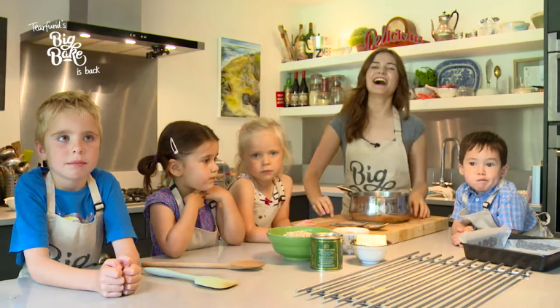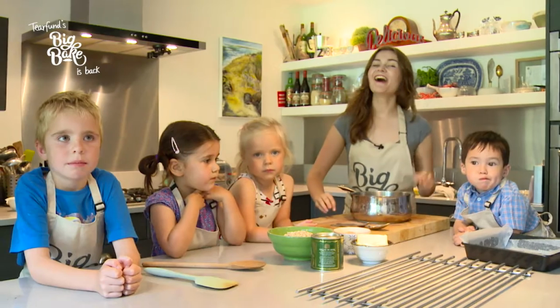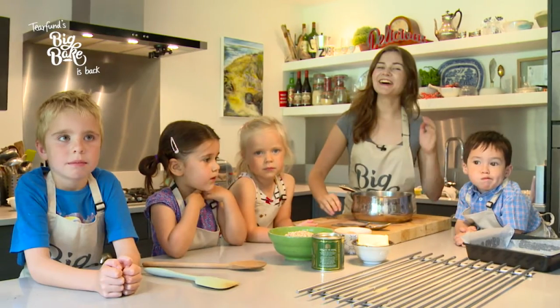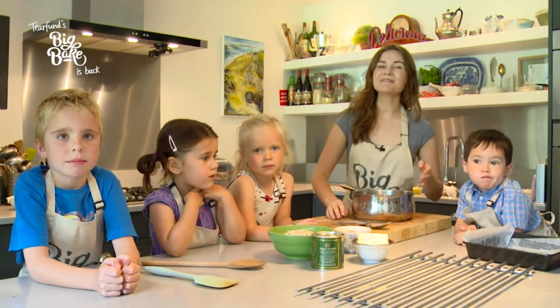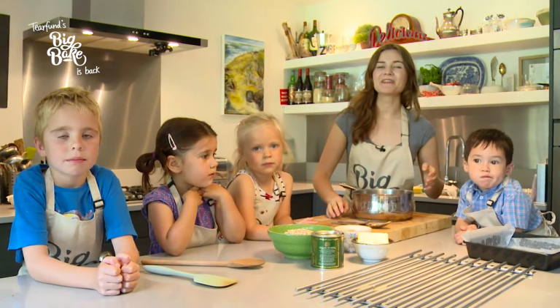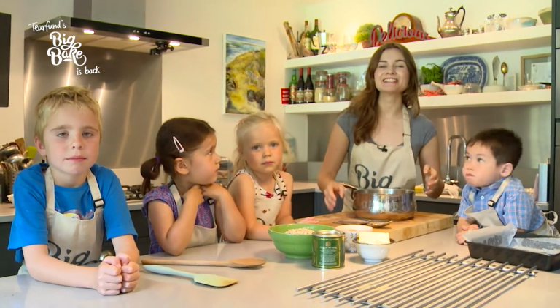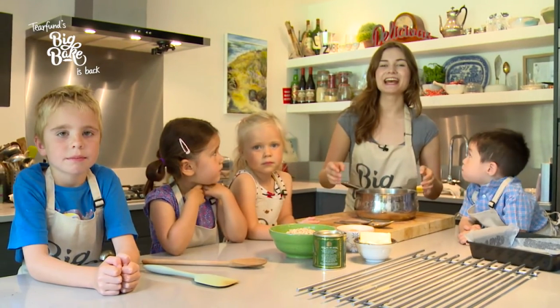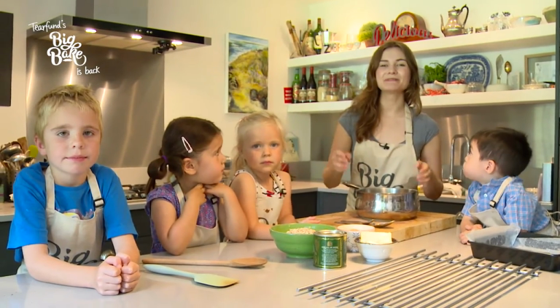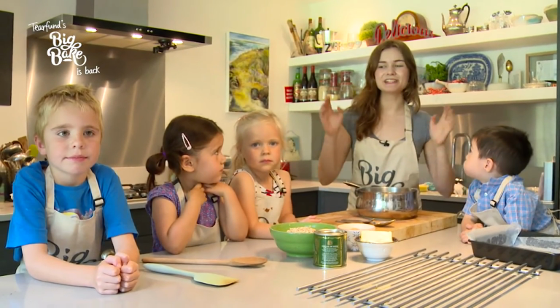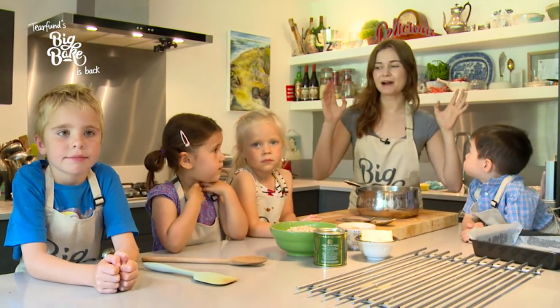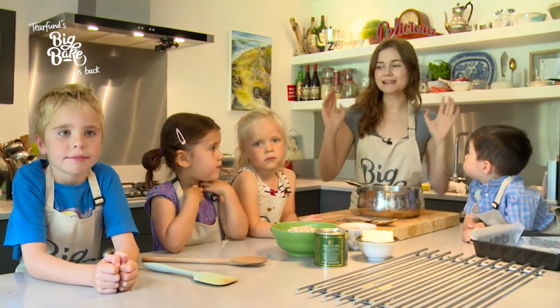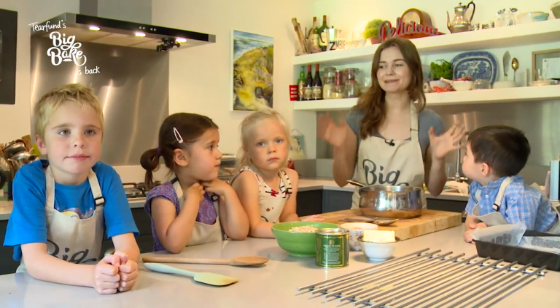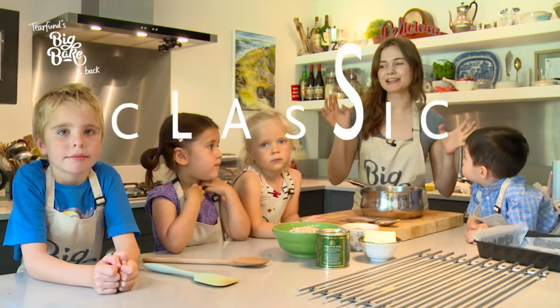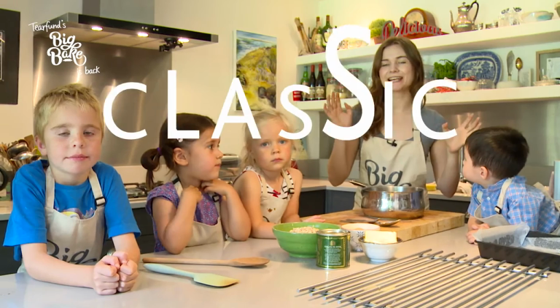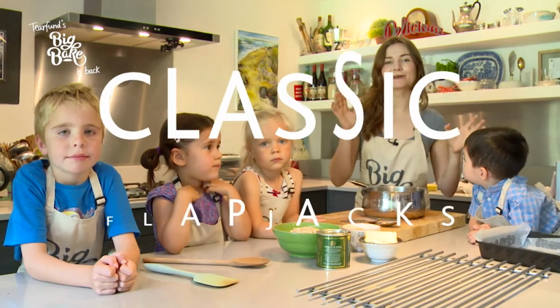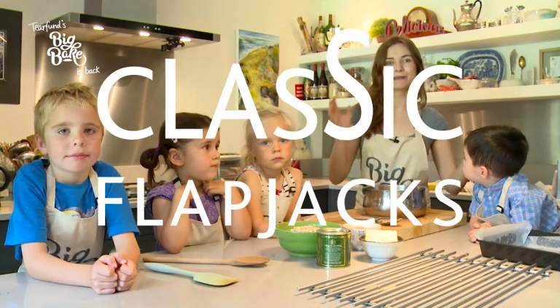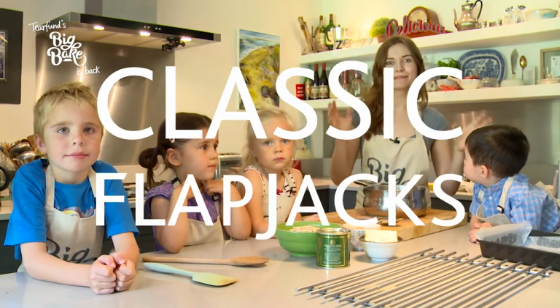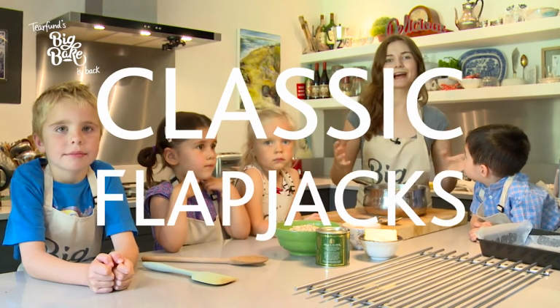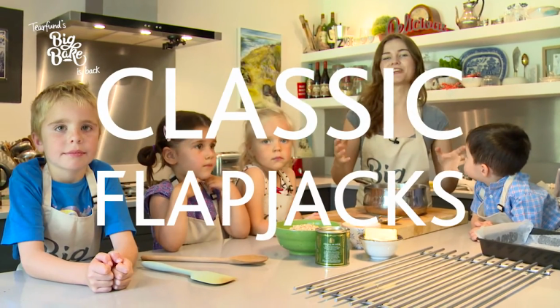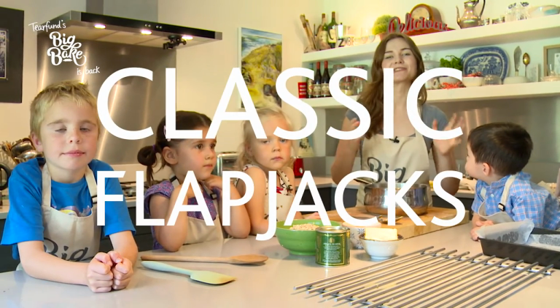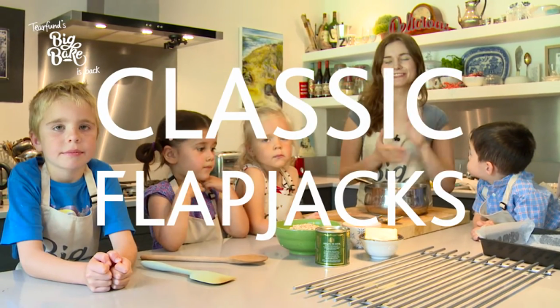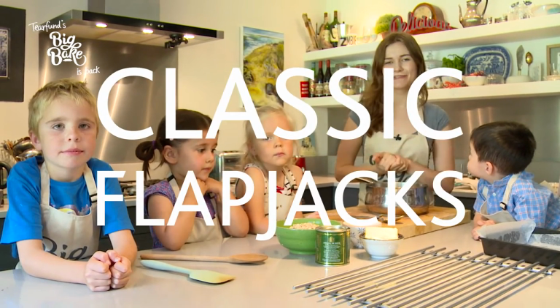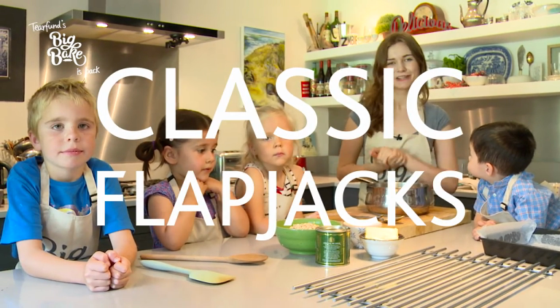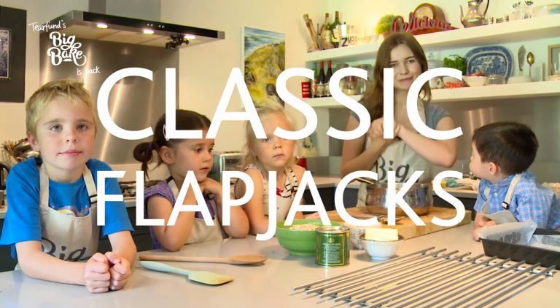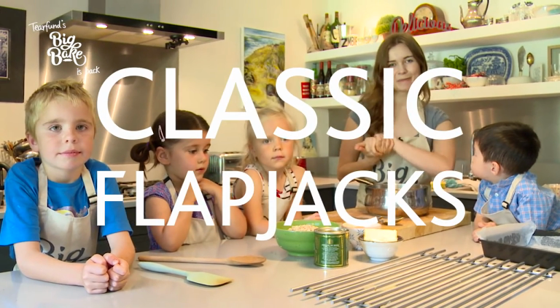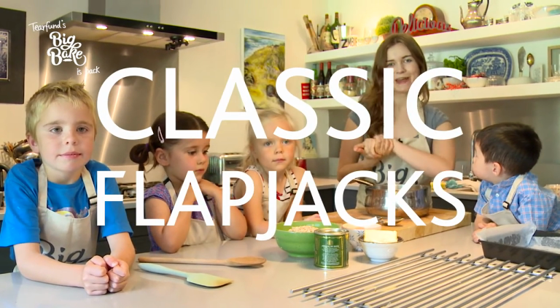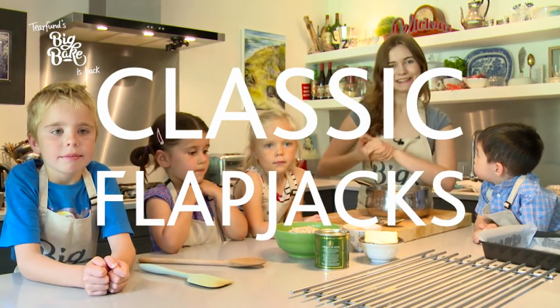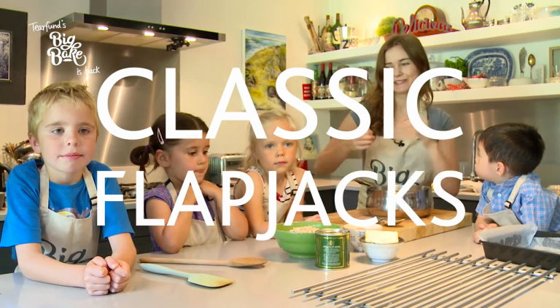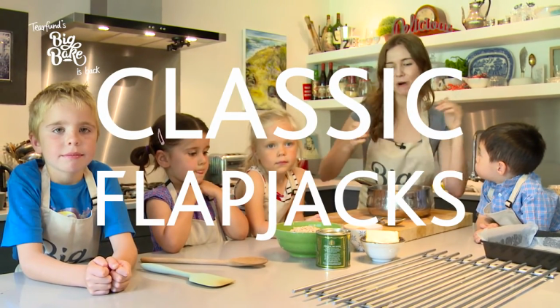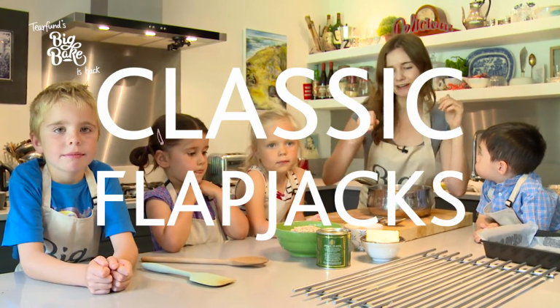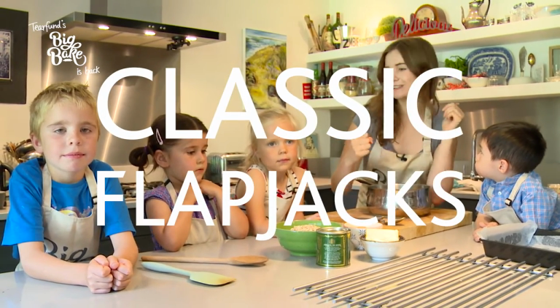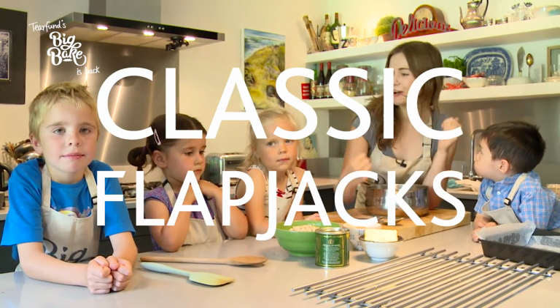Hi, I'm Martha and today I'm teaching my little bakers how to make flapjacks for Tier Fun's Big Bake. So are we ready to go?